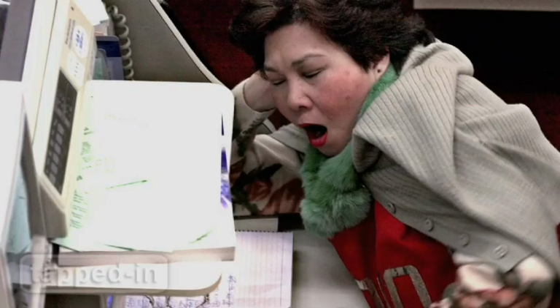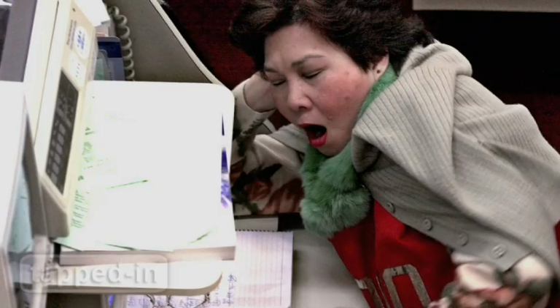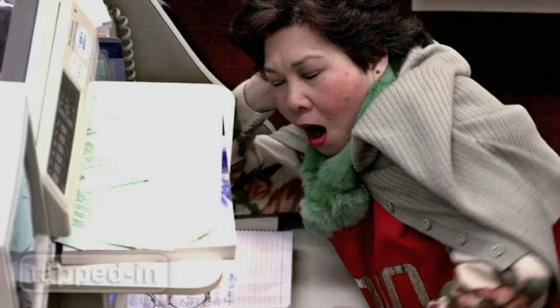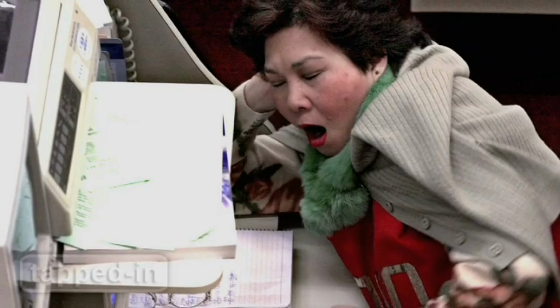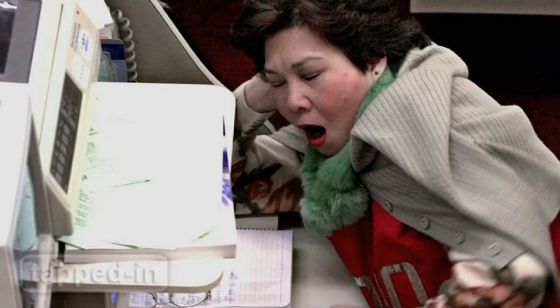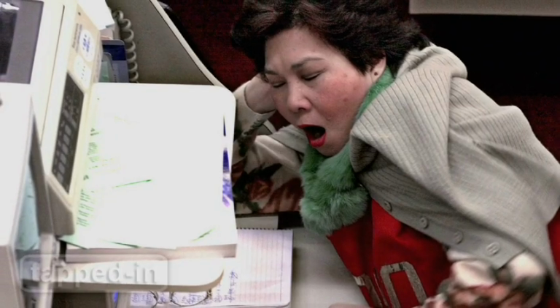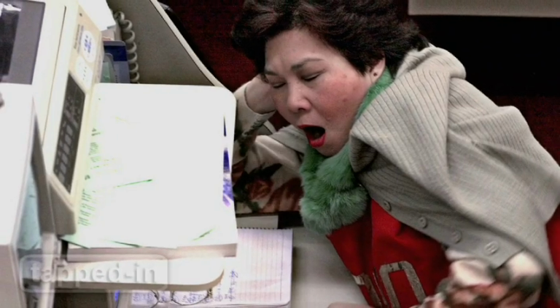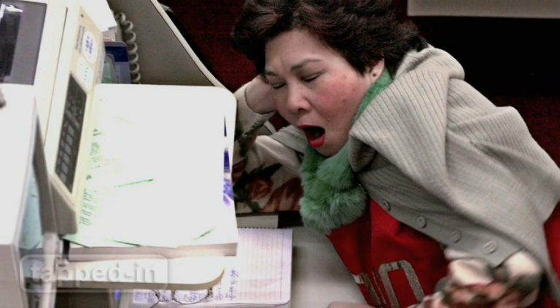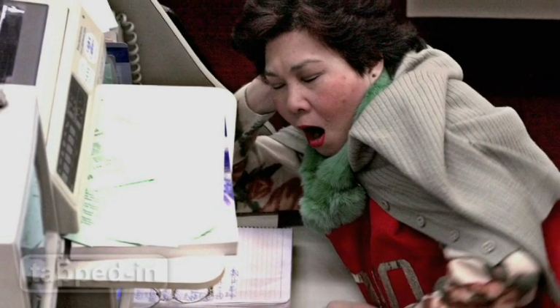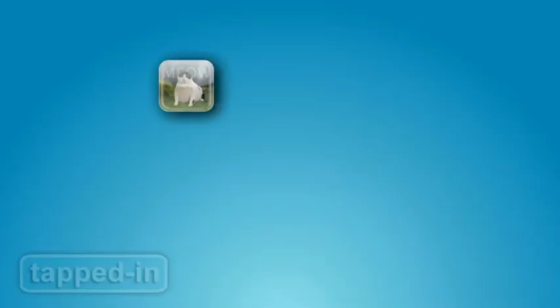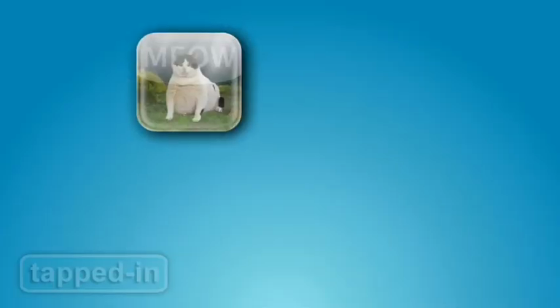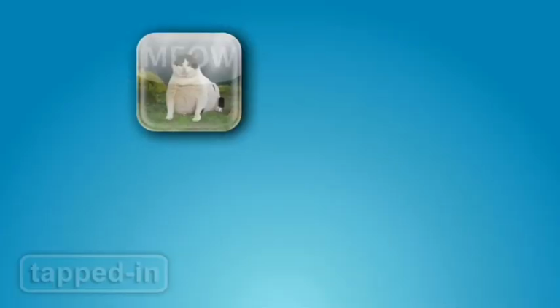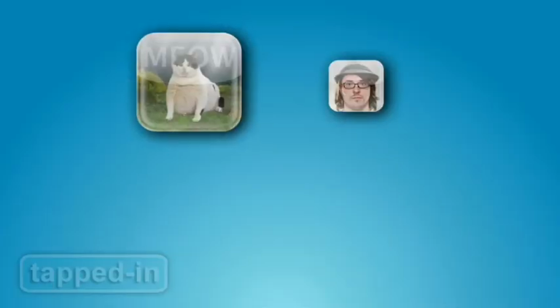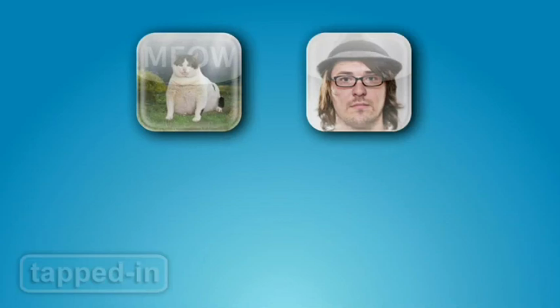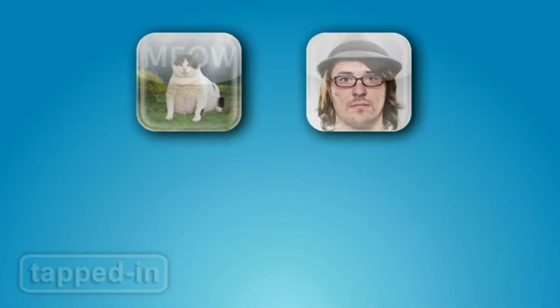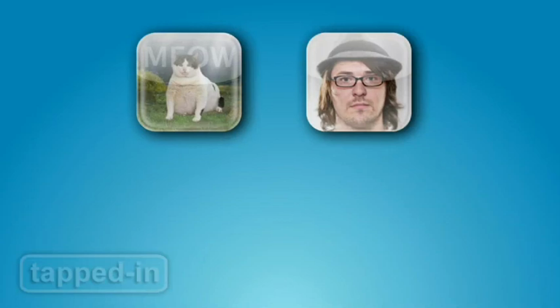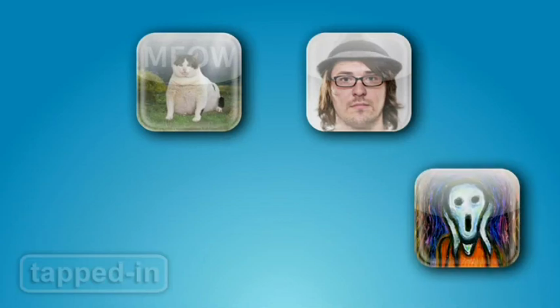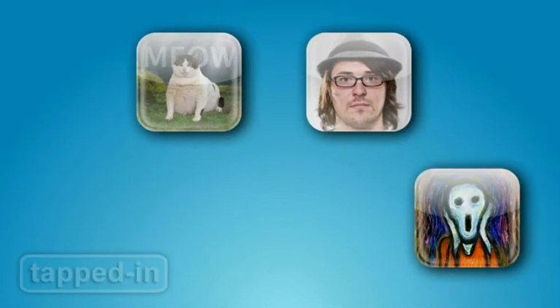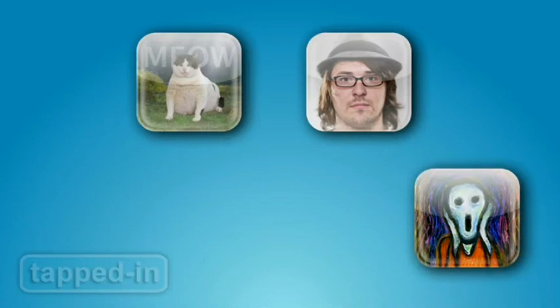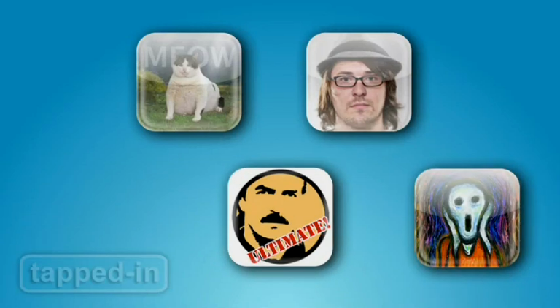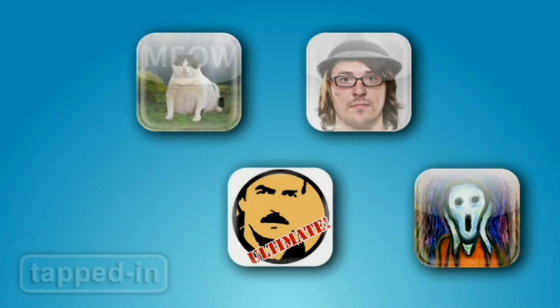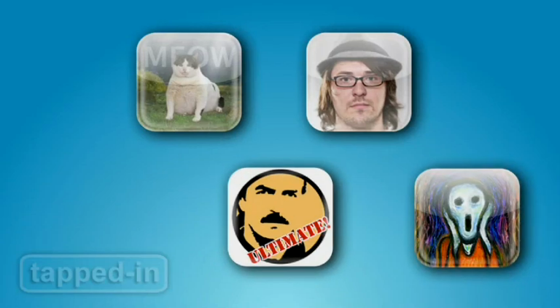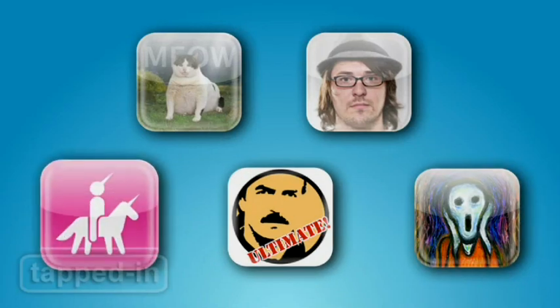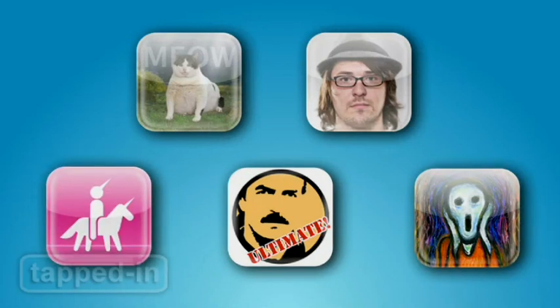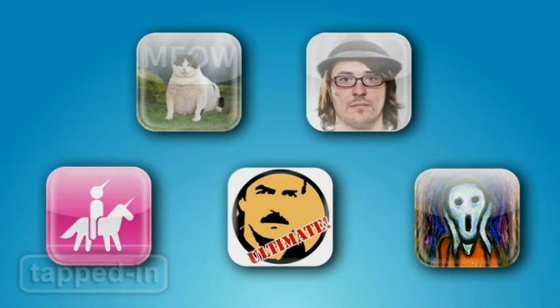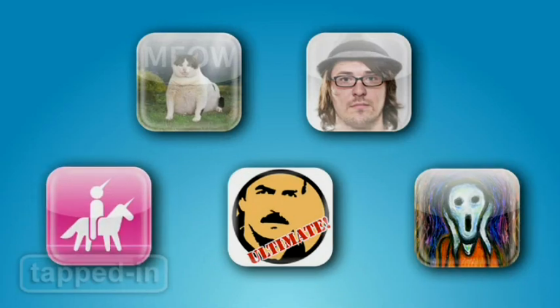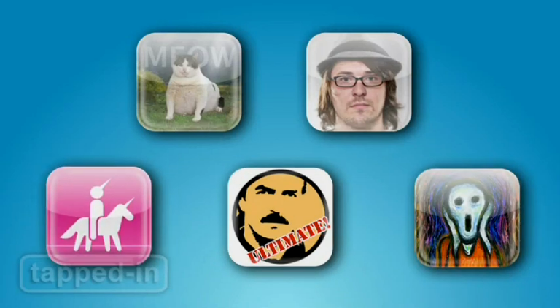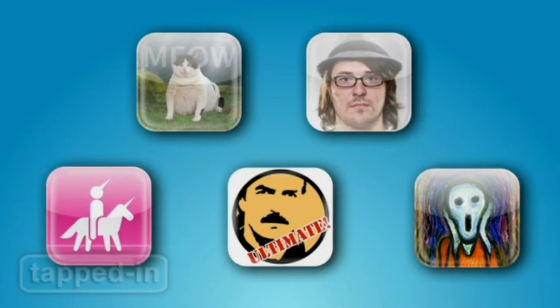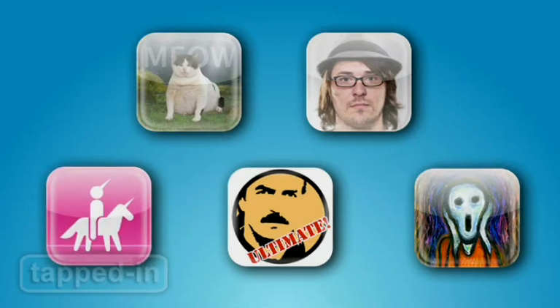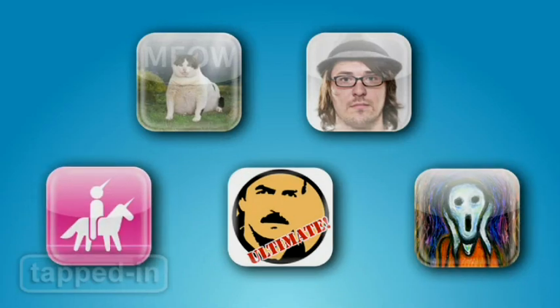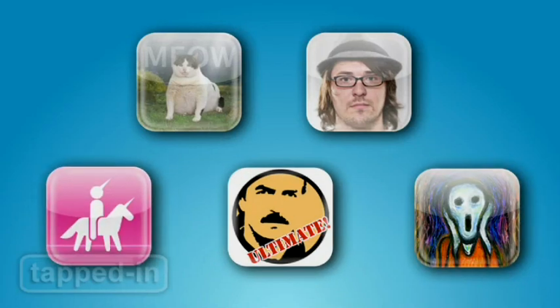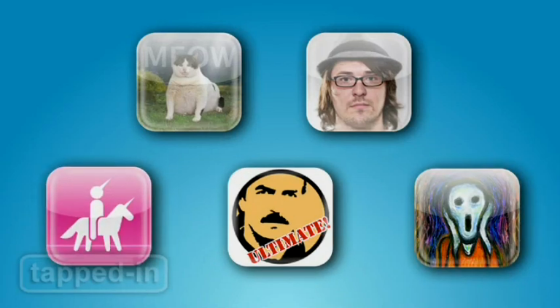Craving mindless fun? Well, here are some more stupid apps we just can't get enough of.